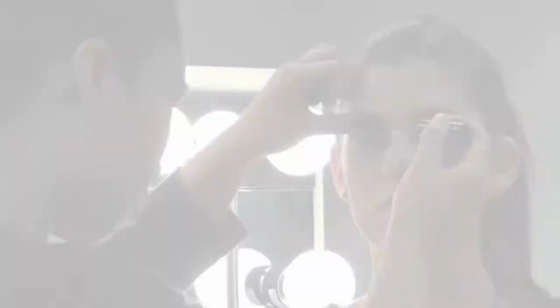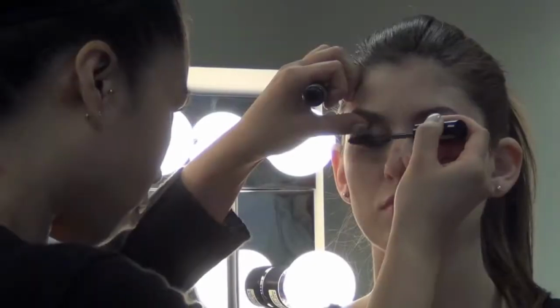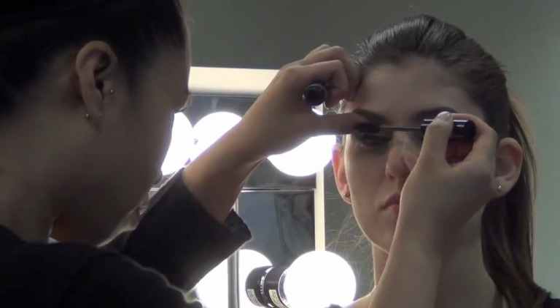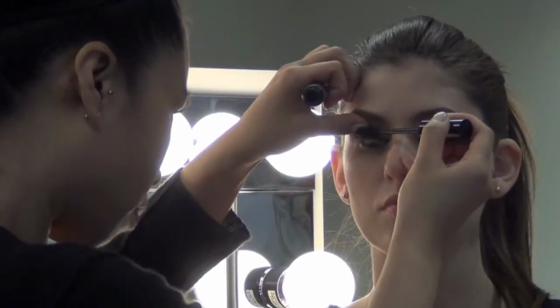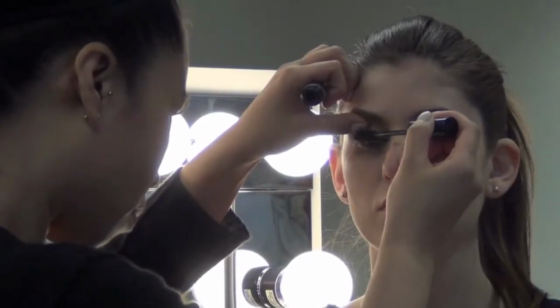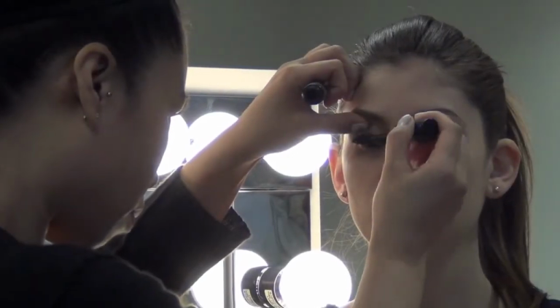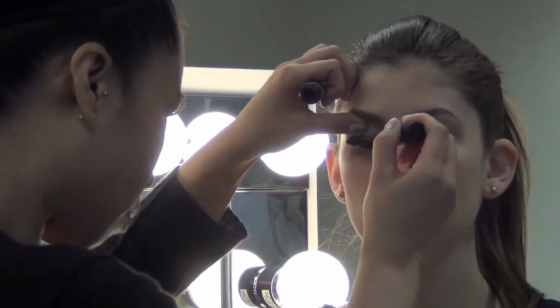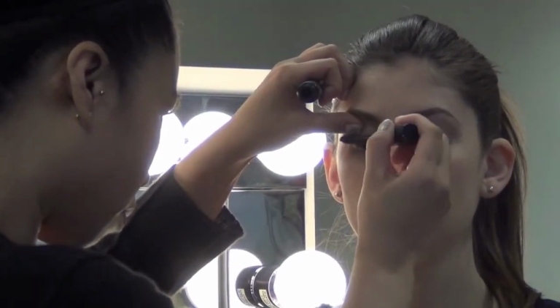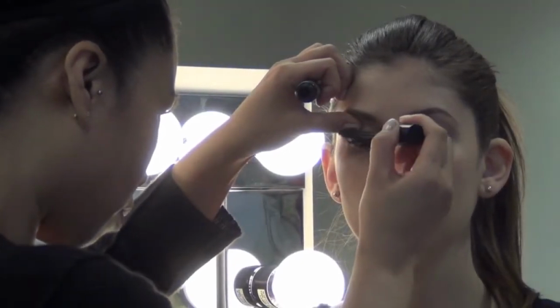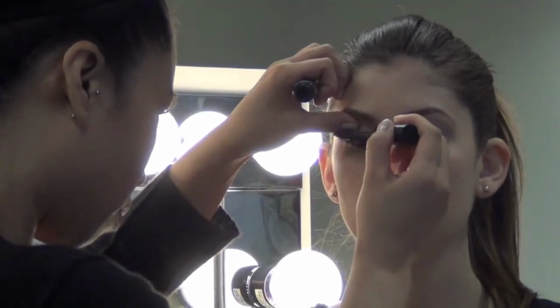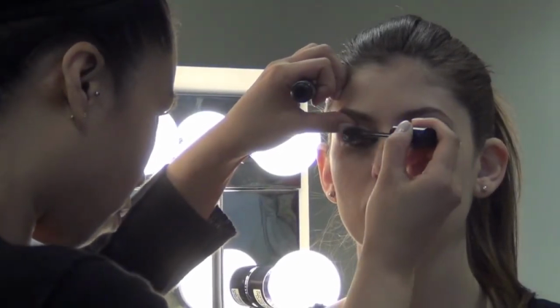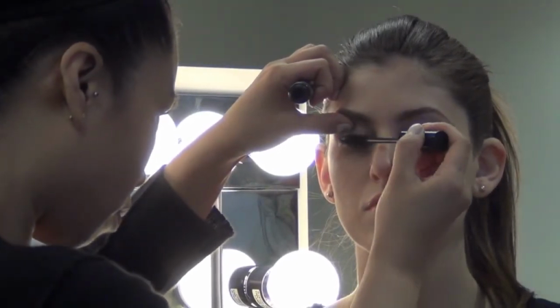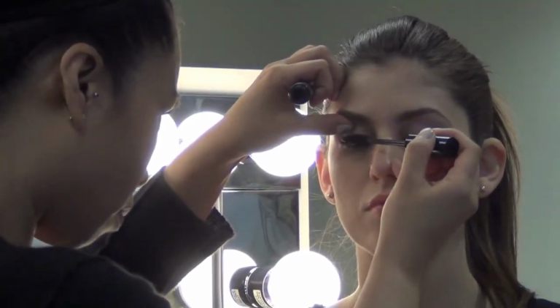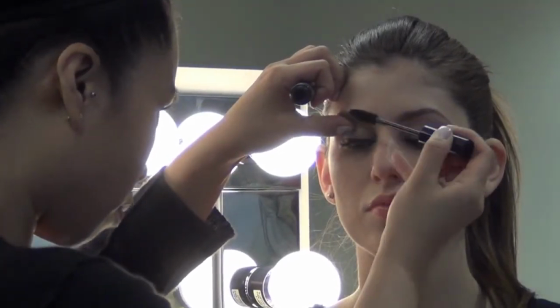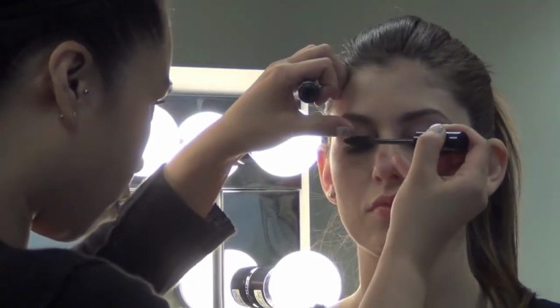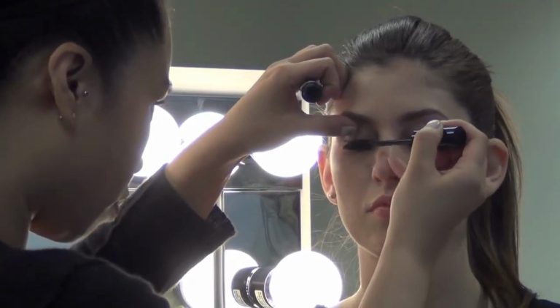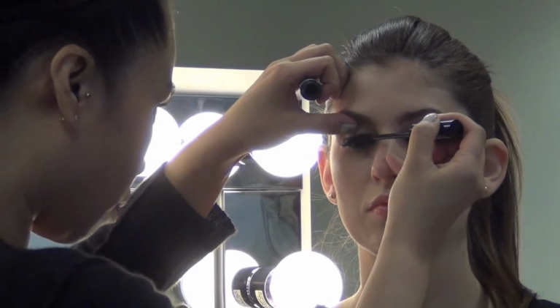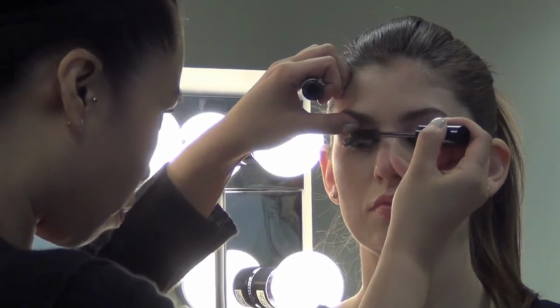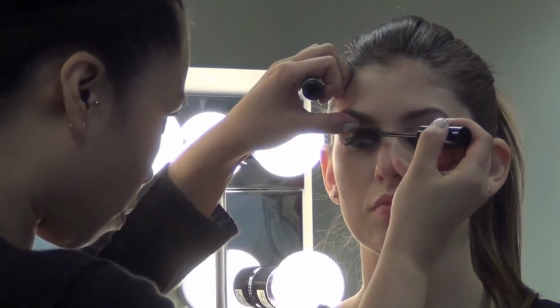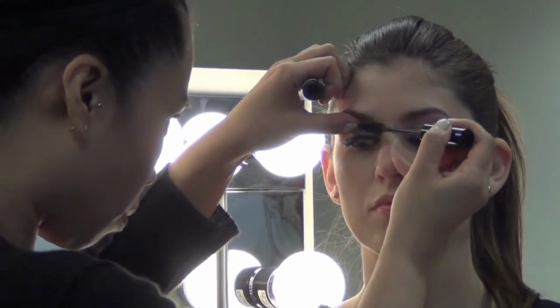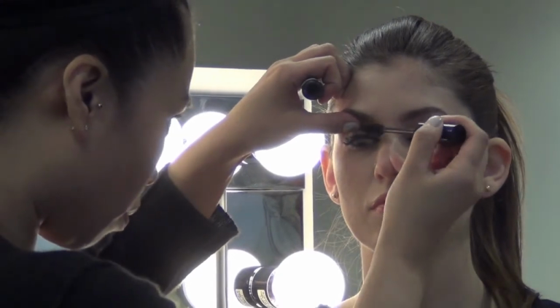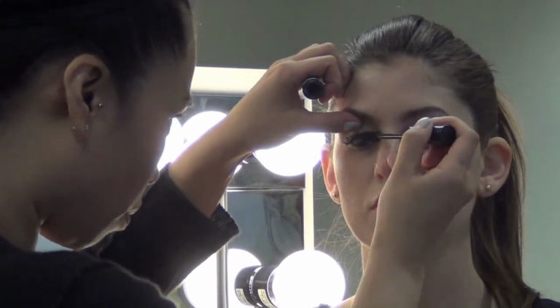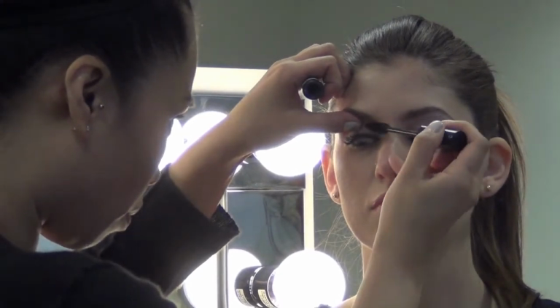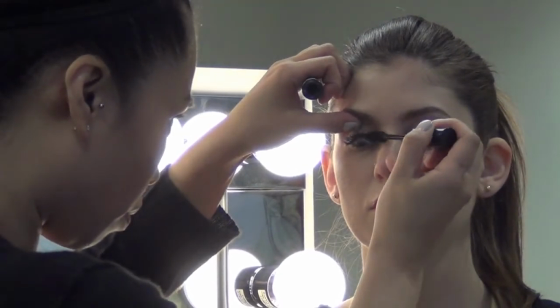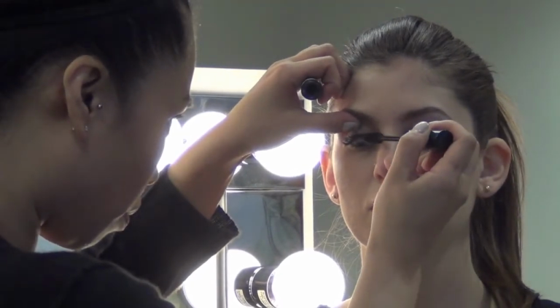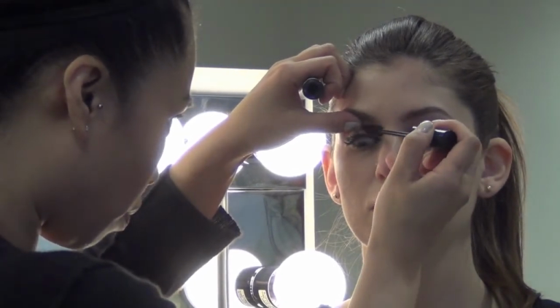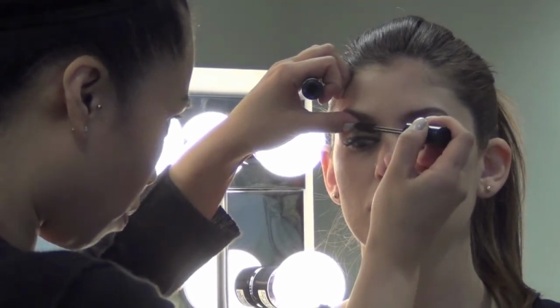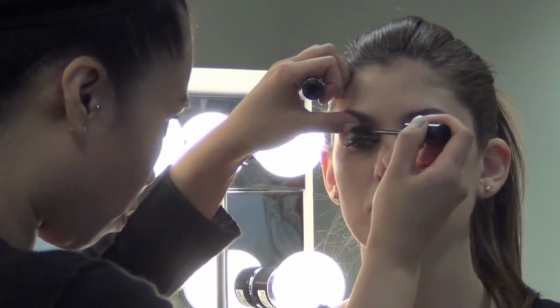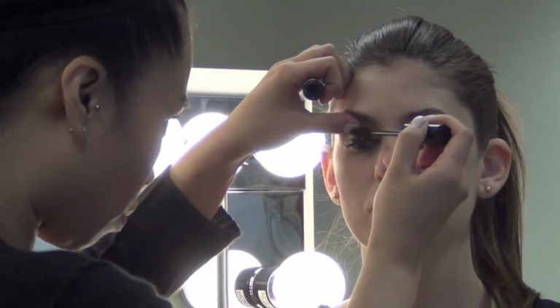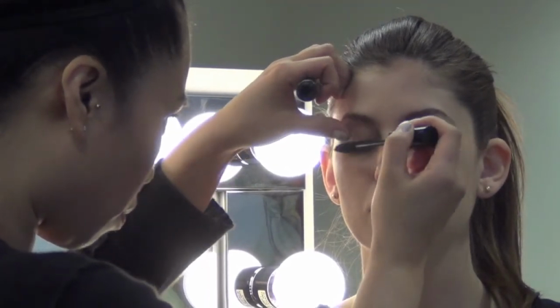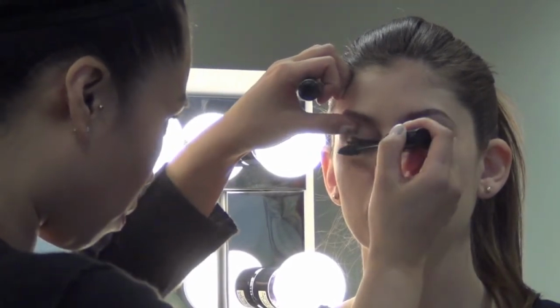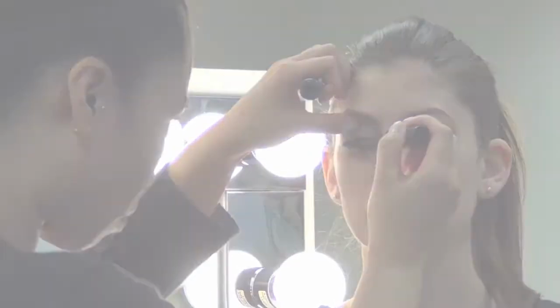To finish off this look and really pump up the volume, use Cargo Texas Lash Mascara and apply two to three coats.